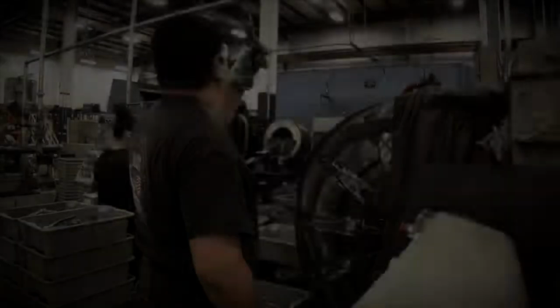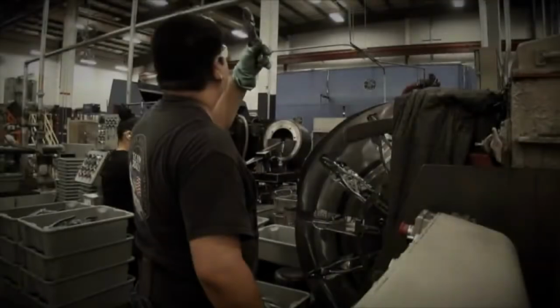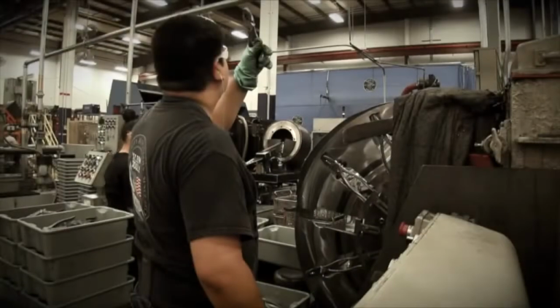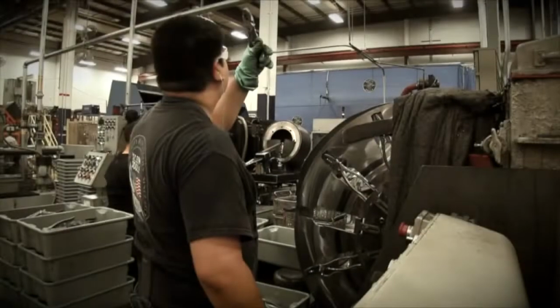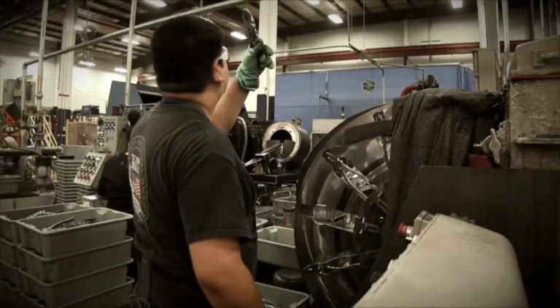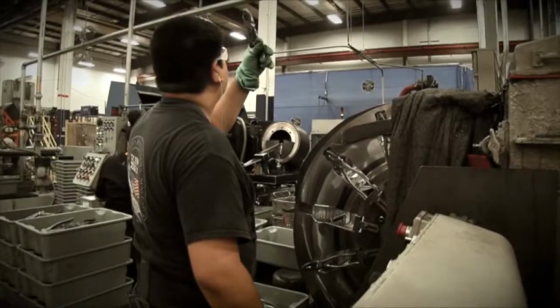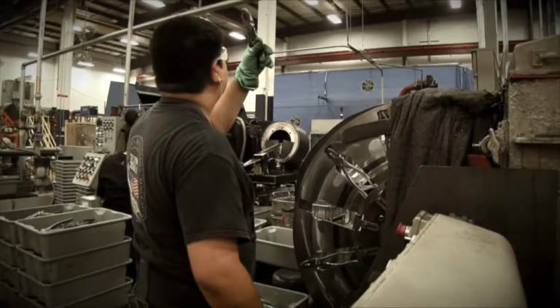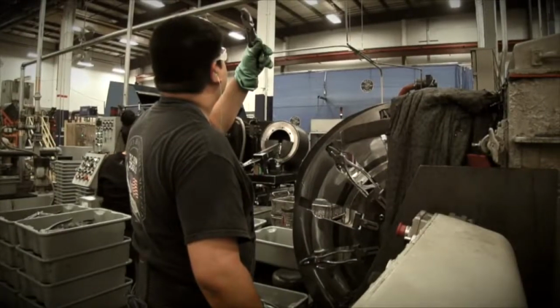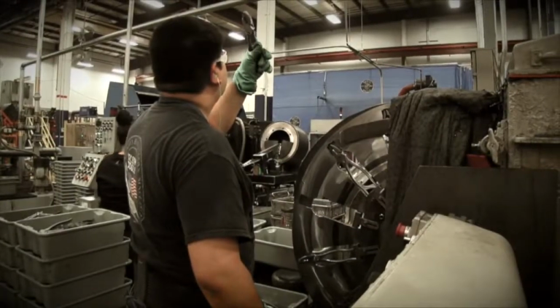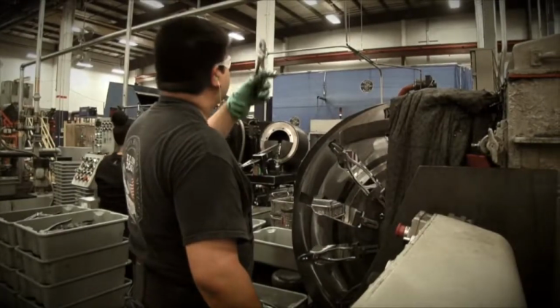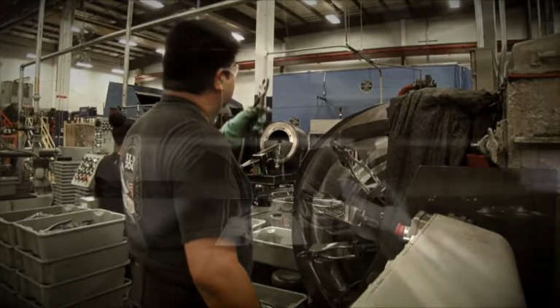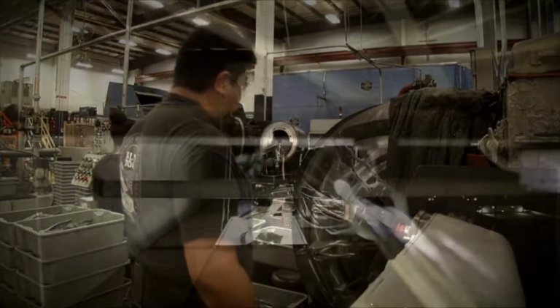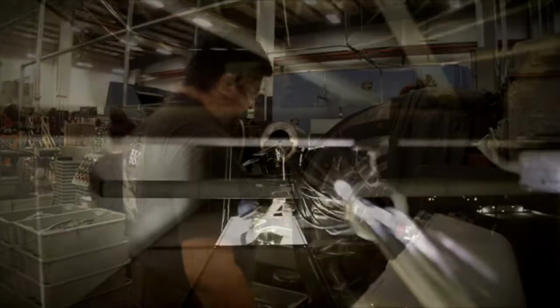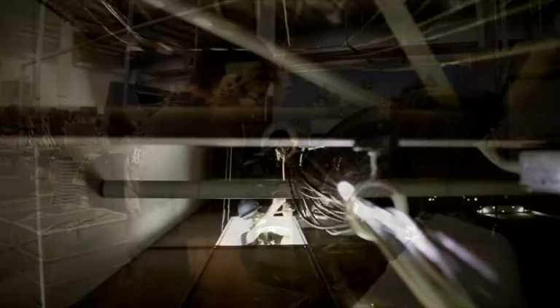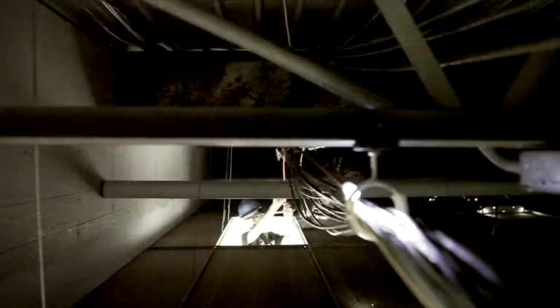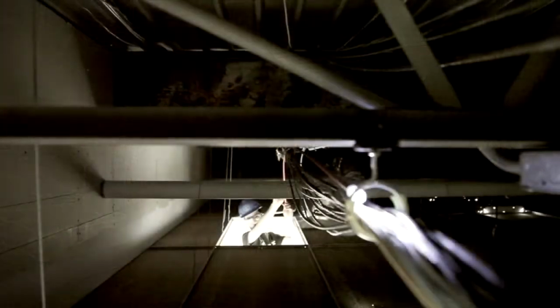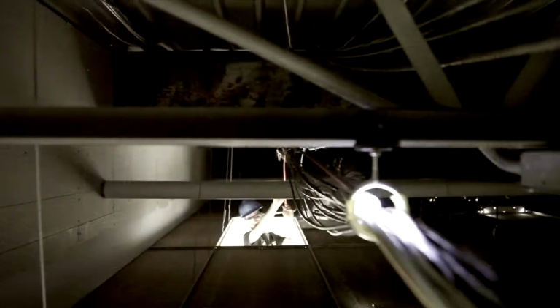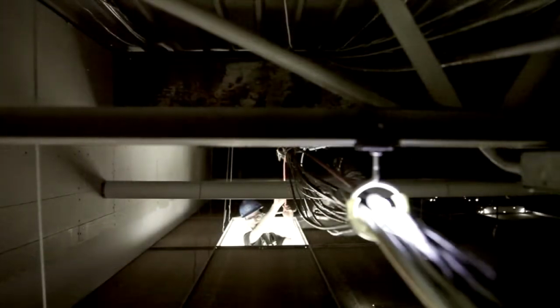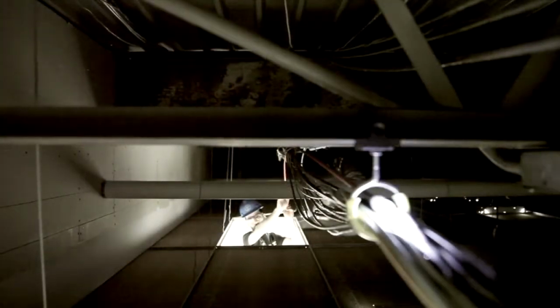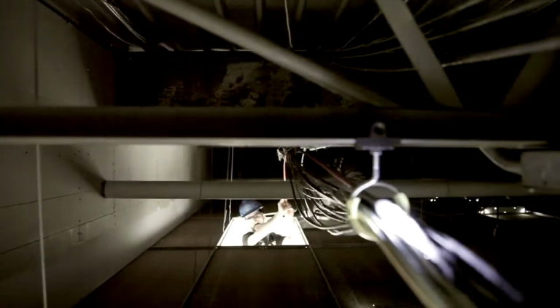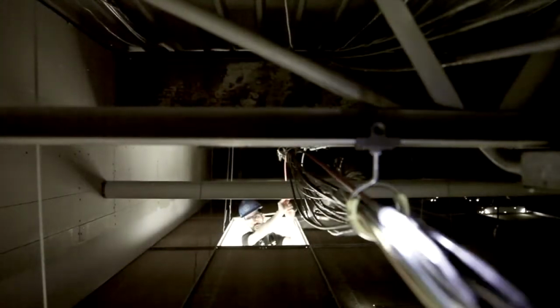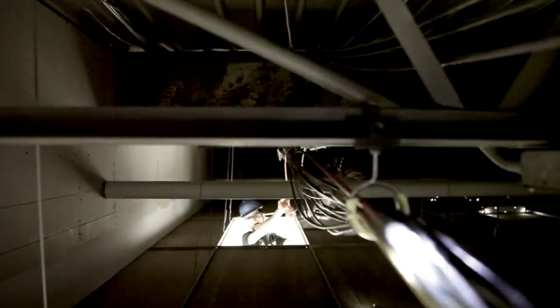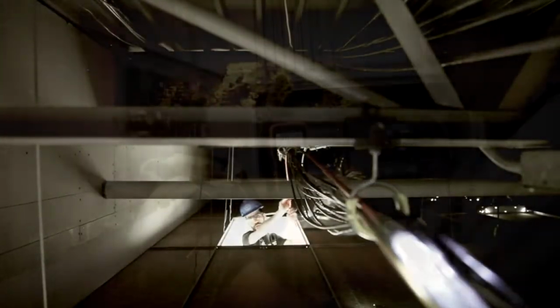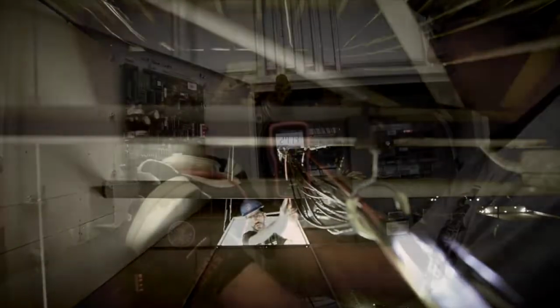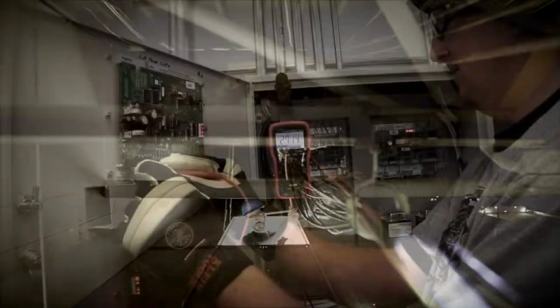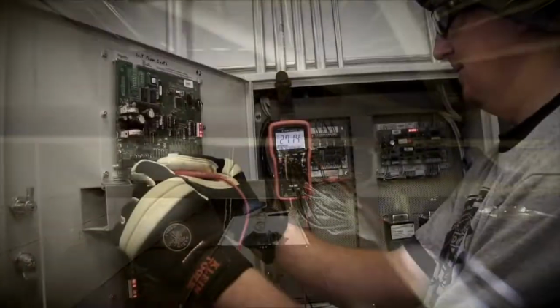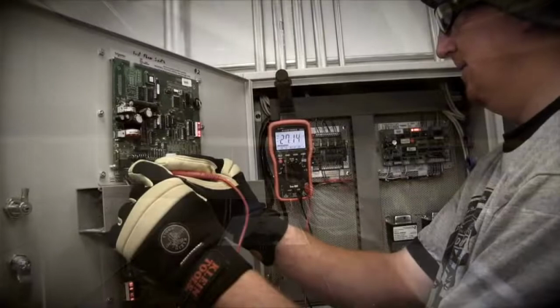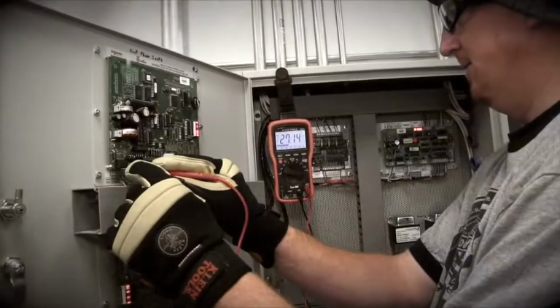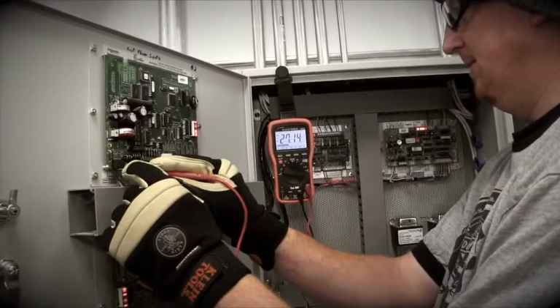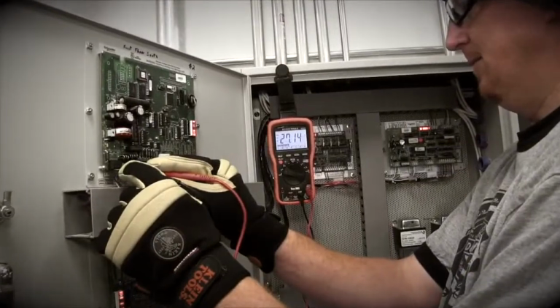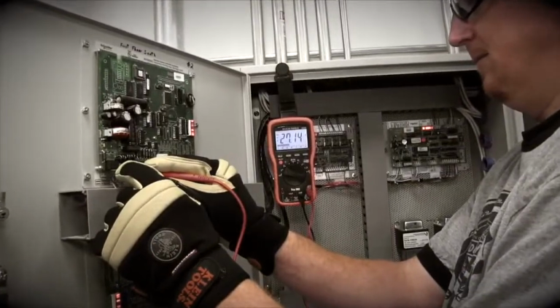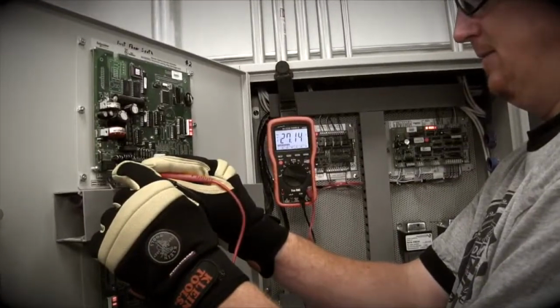We understand the power of a single tool — the power to define not just a profession, but a livelihood.